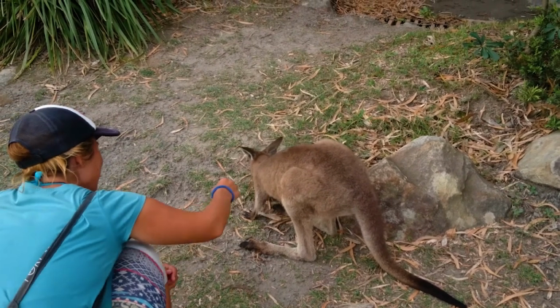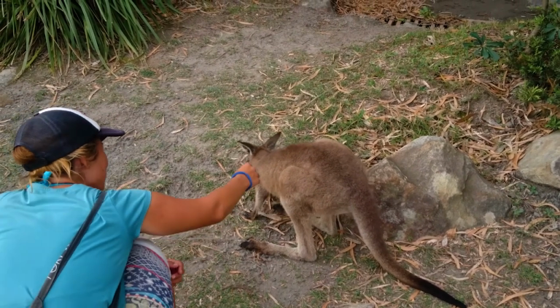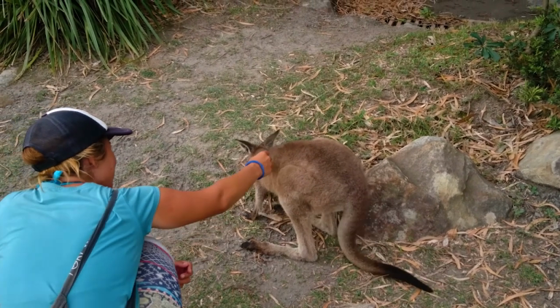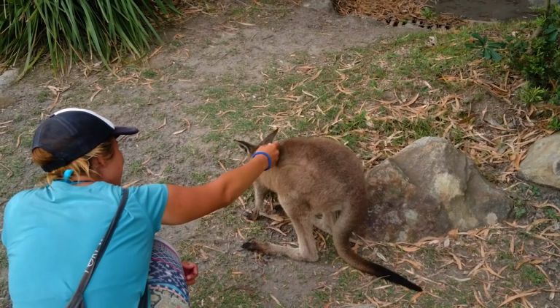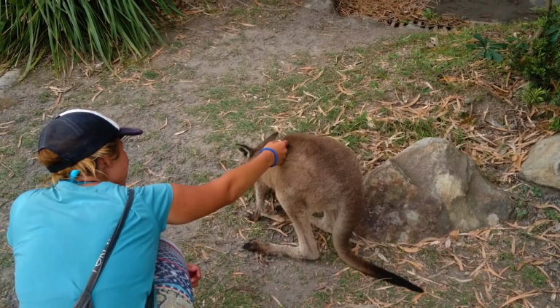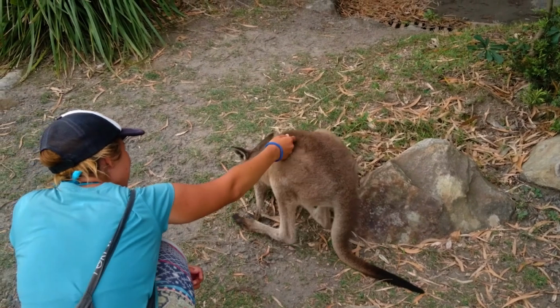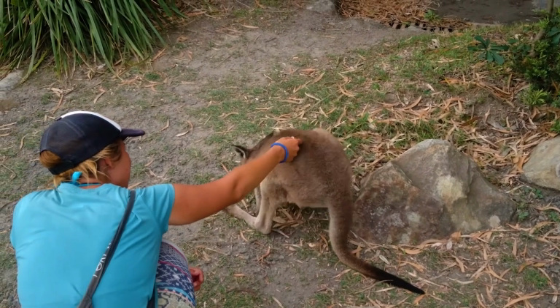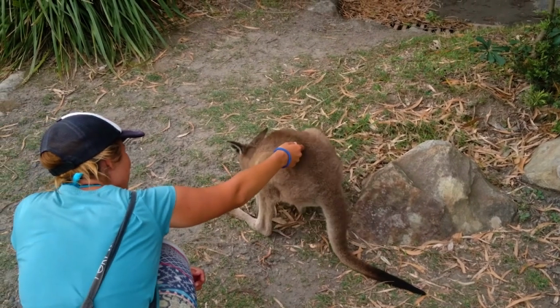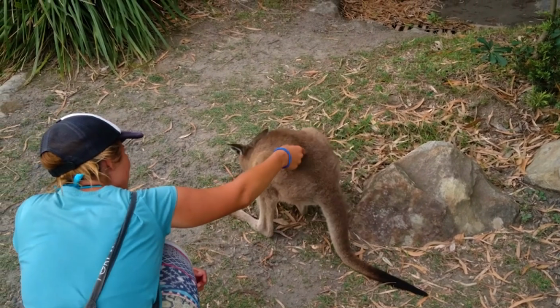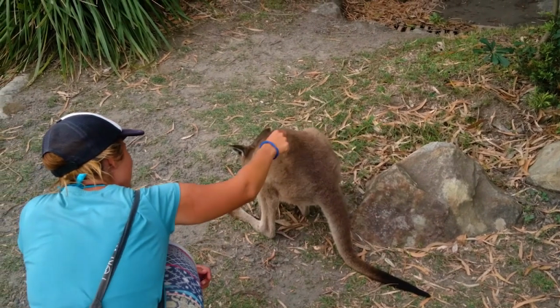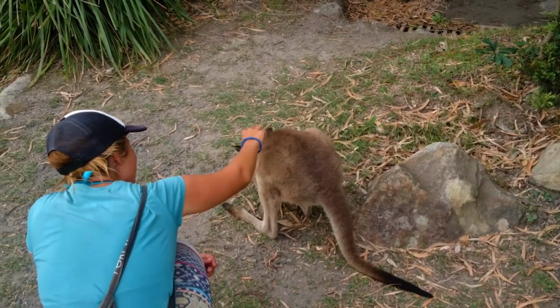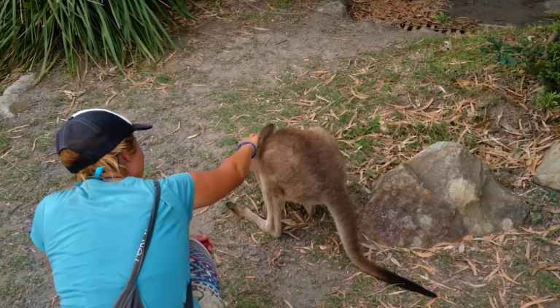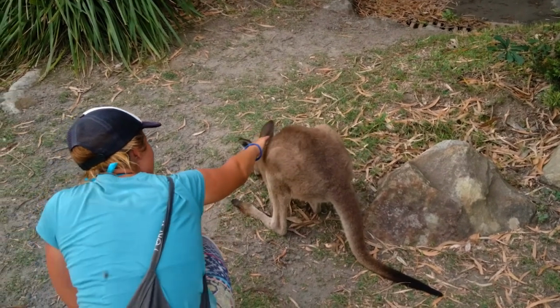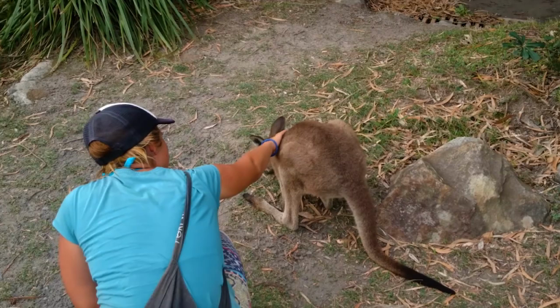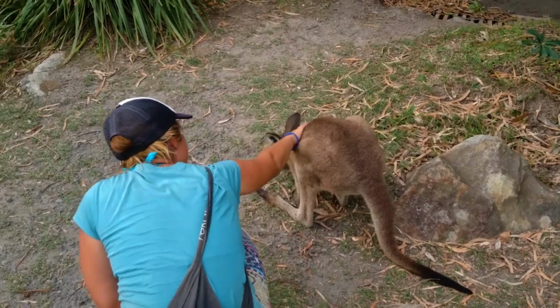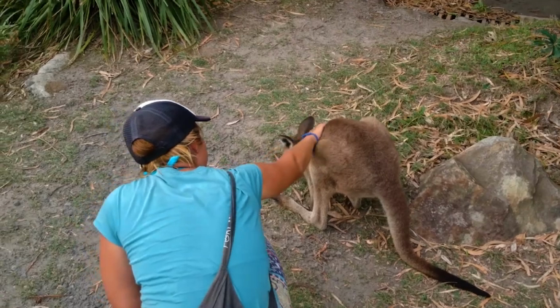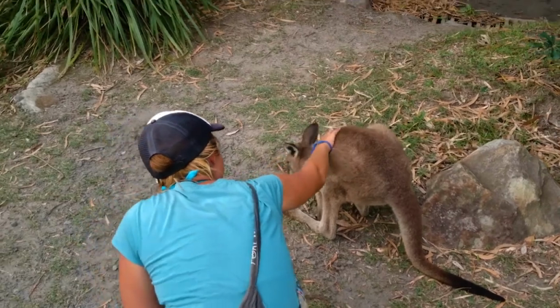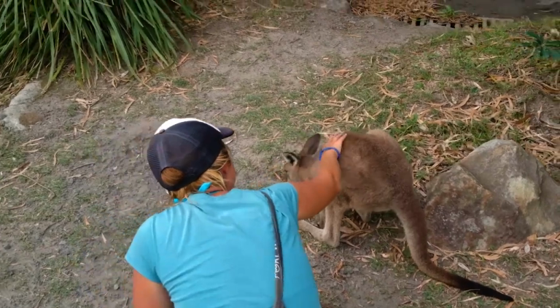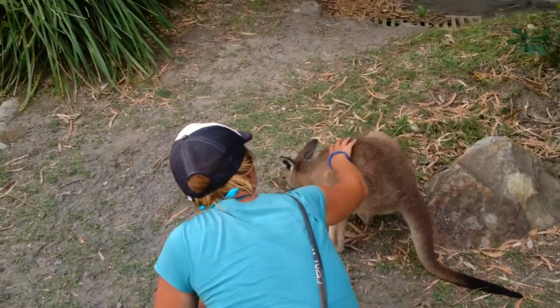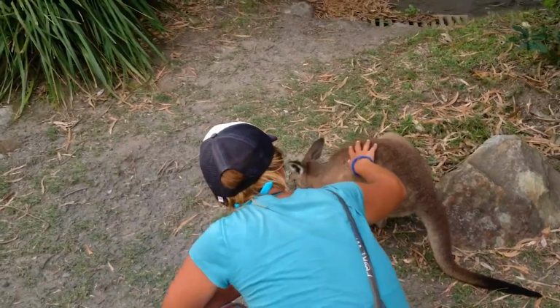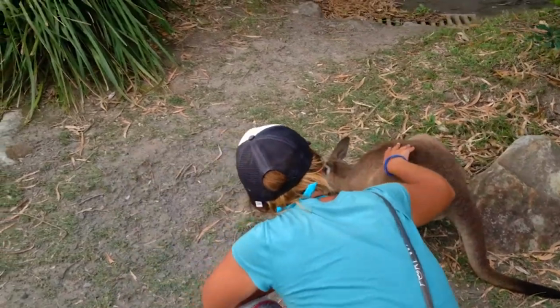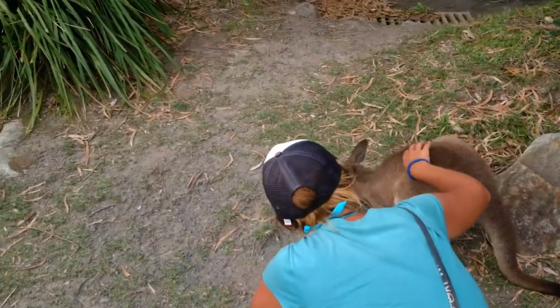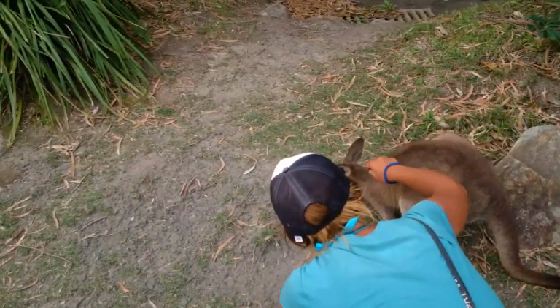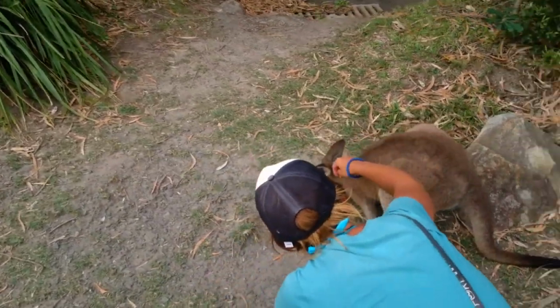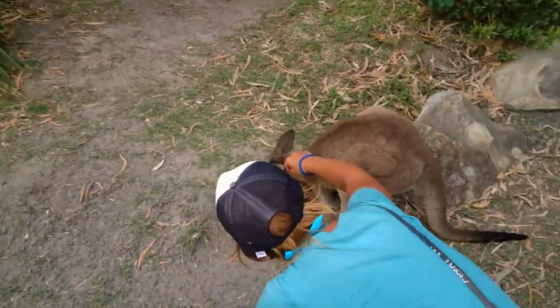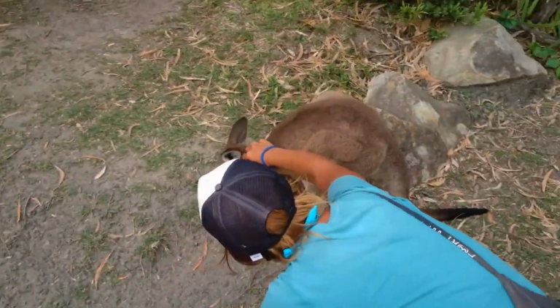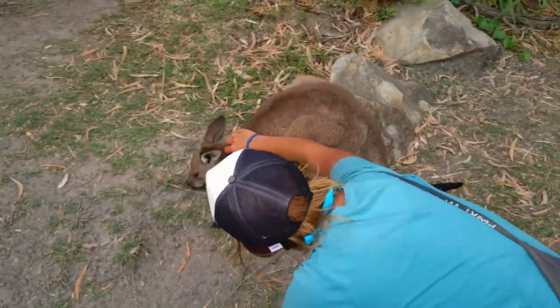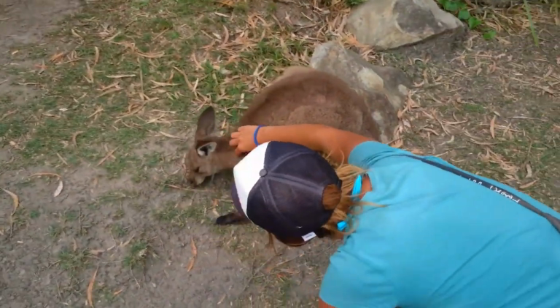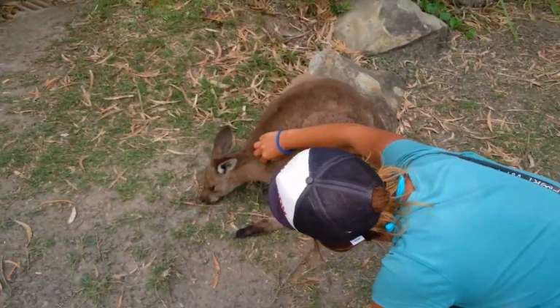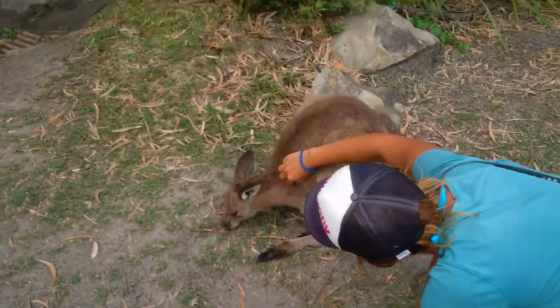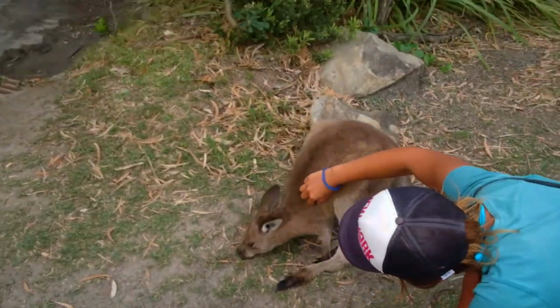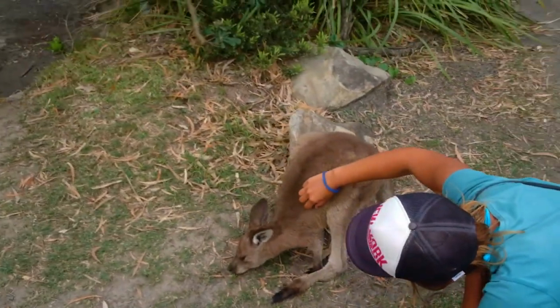Isn't it much better to meet with animals in nature than just gaze at them behind bars in the zoo?